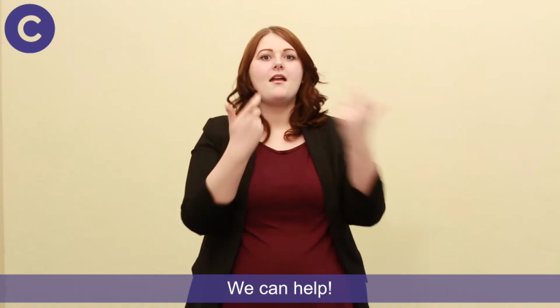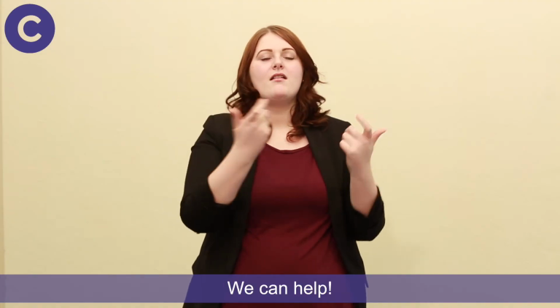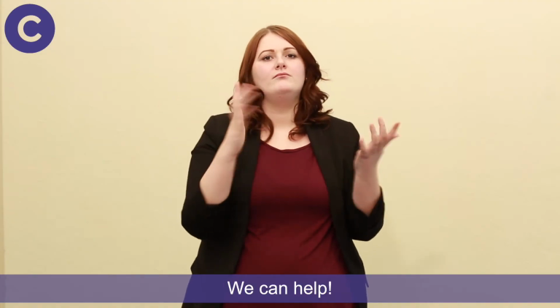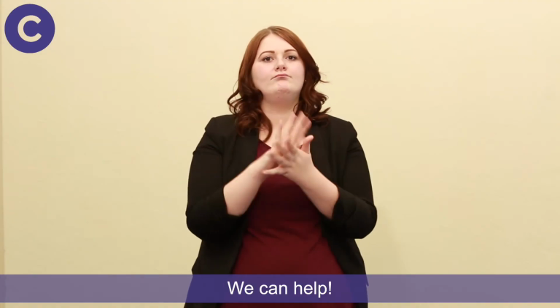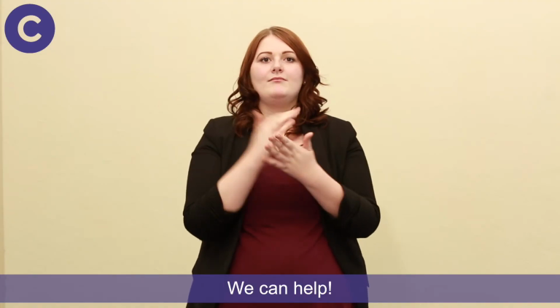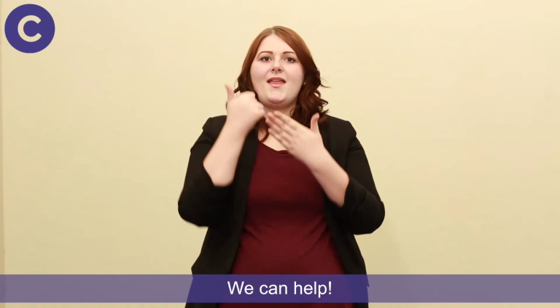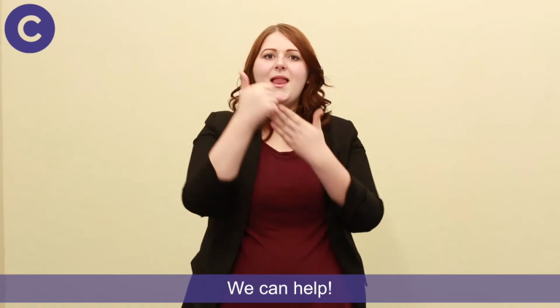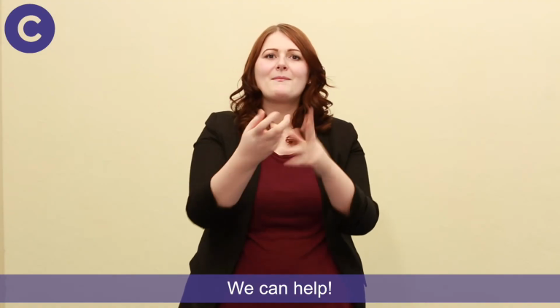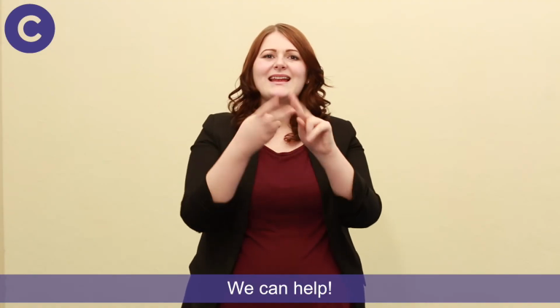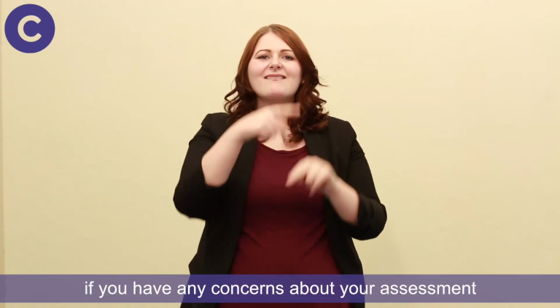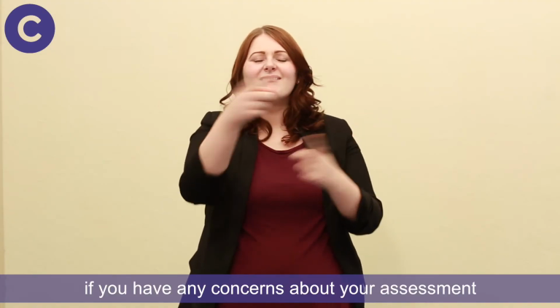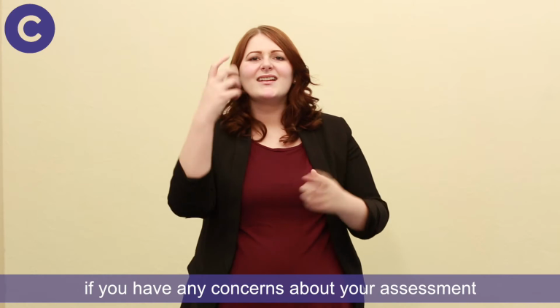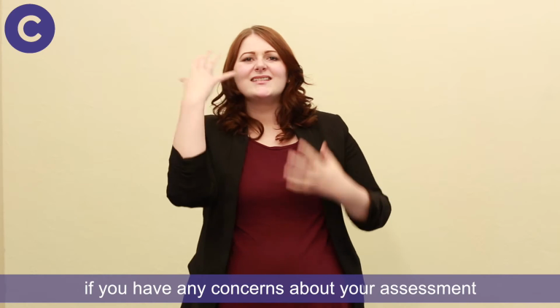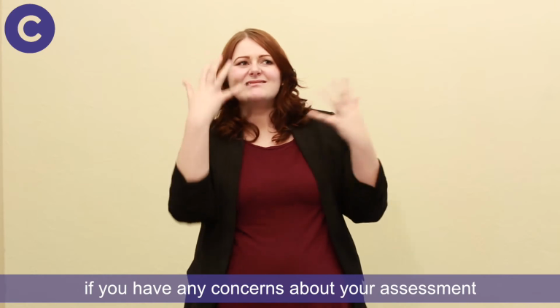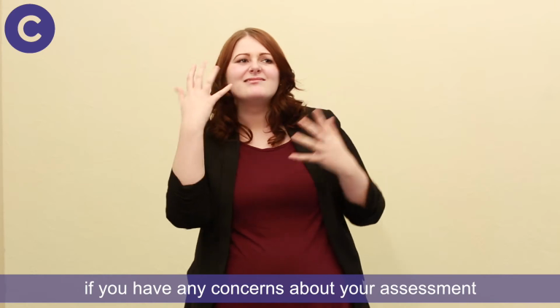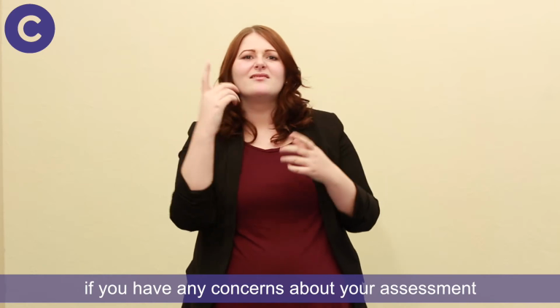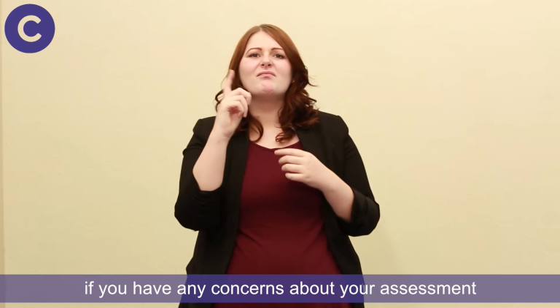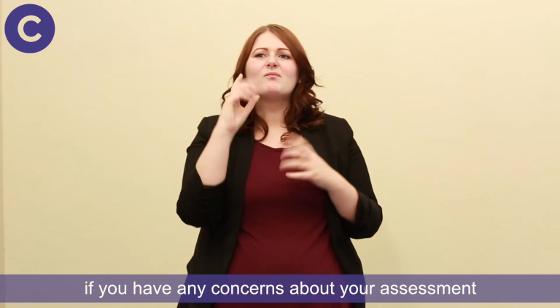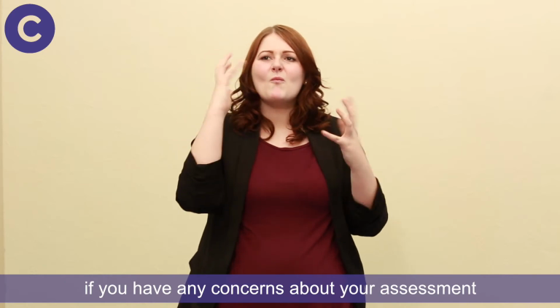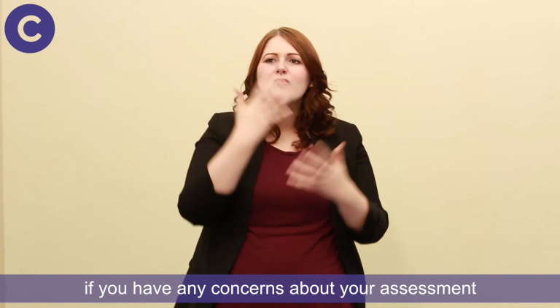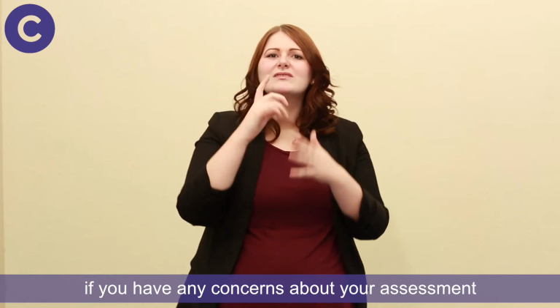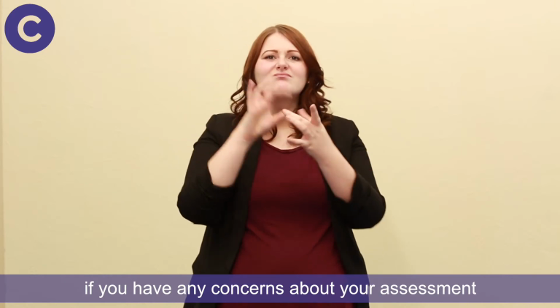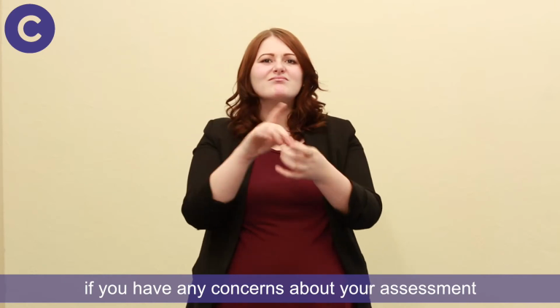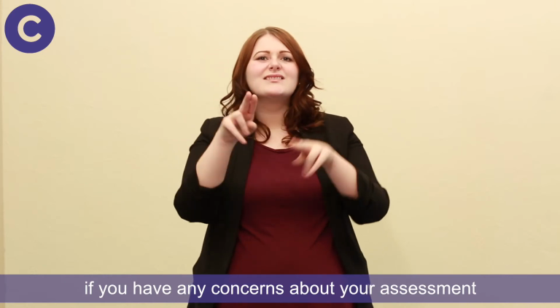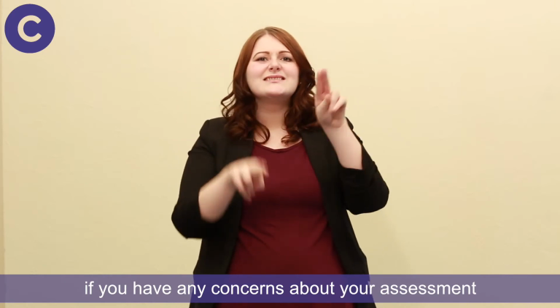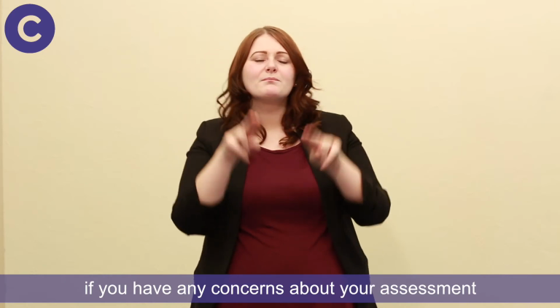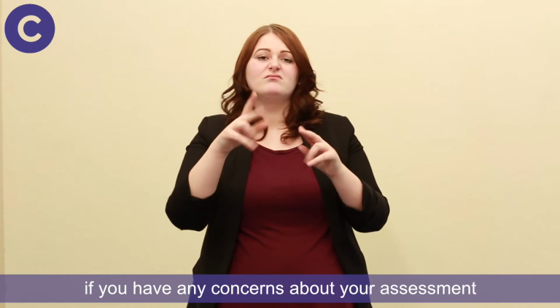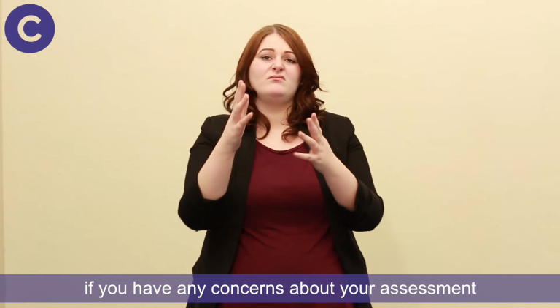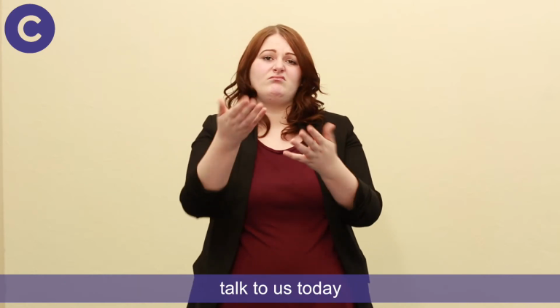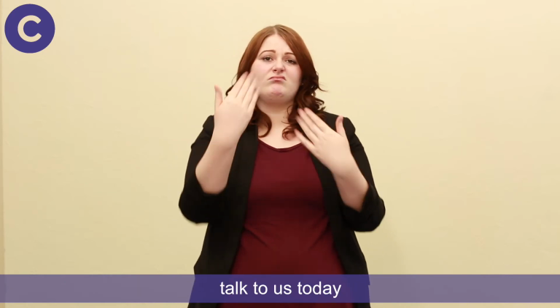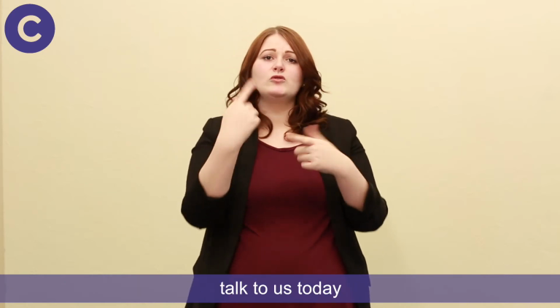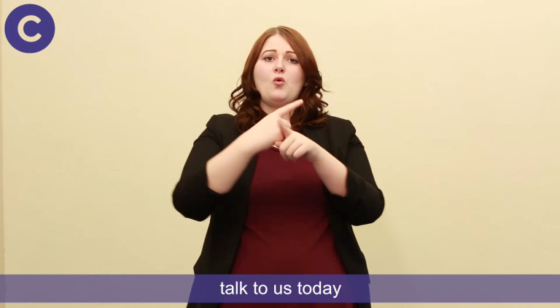We can help. If you have any concerns about your assessment, talk to us today.